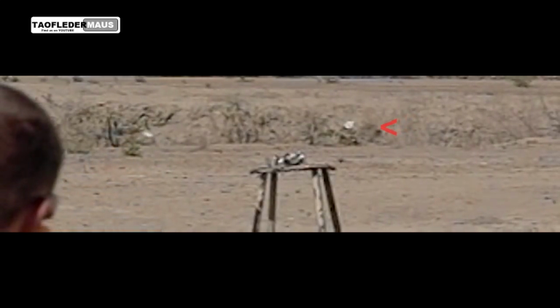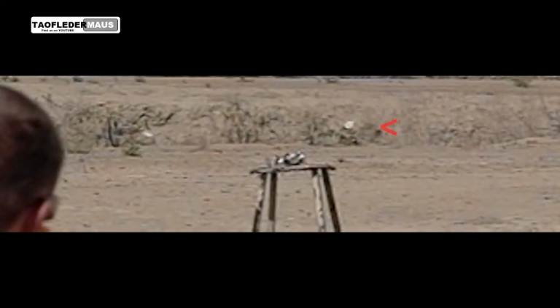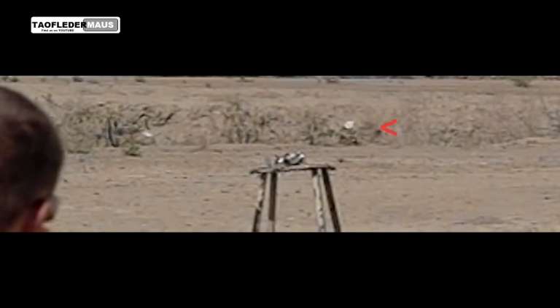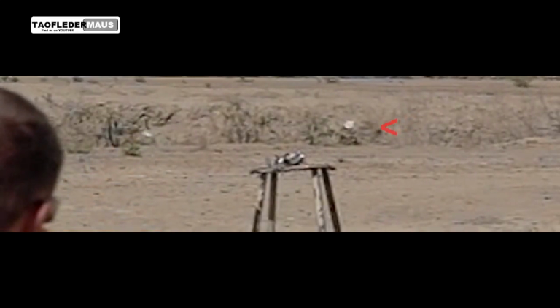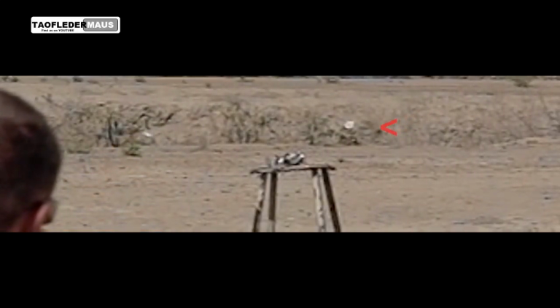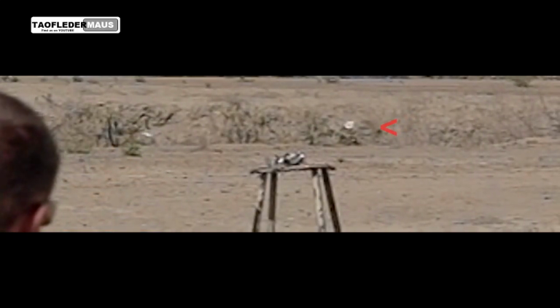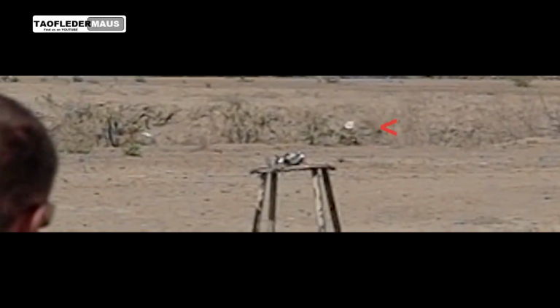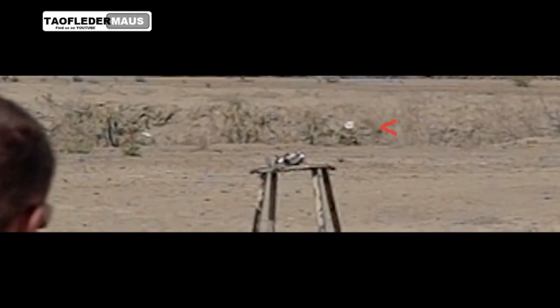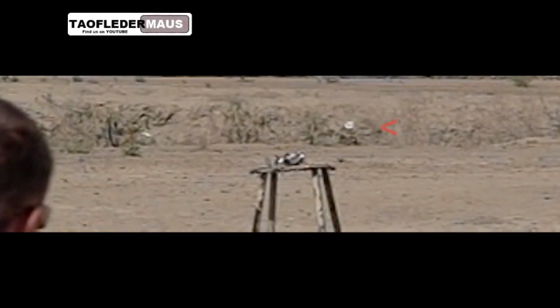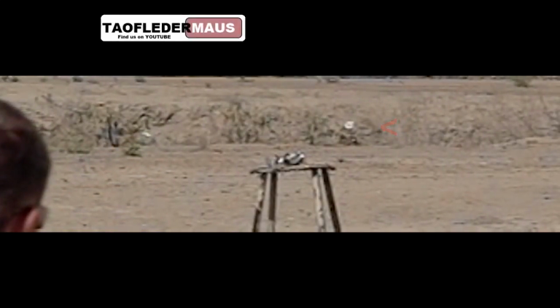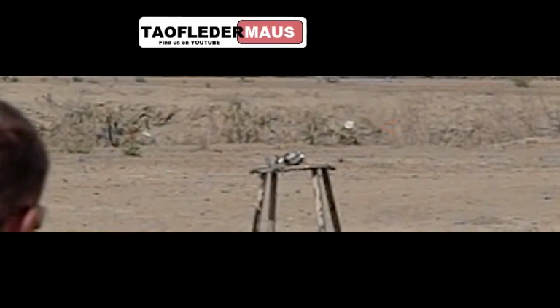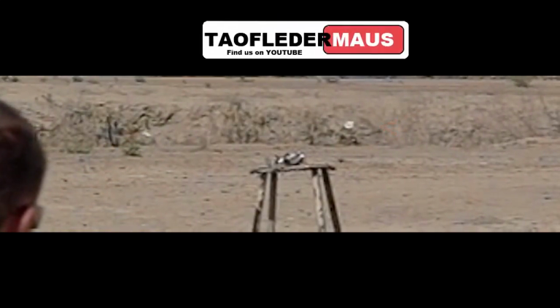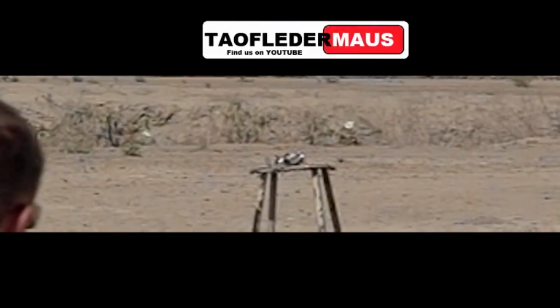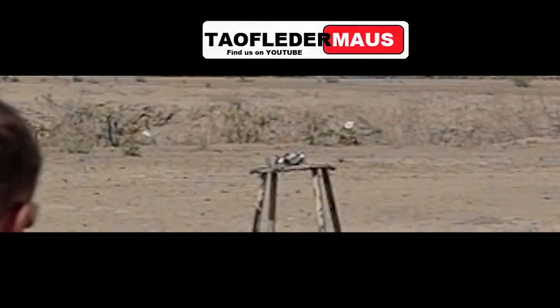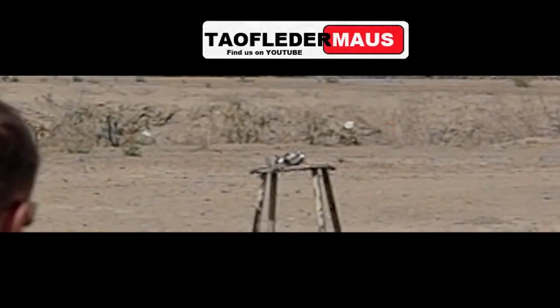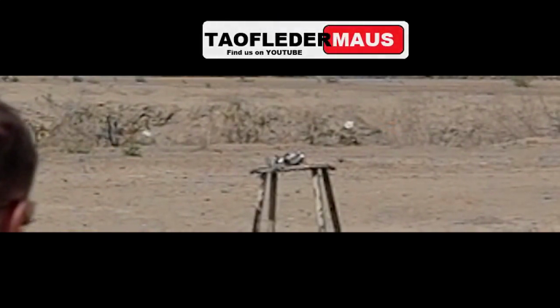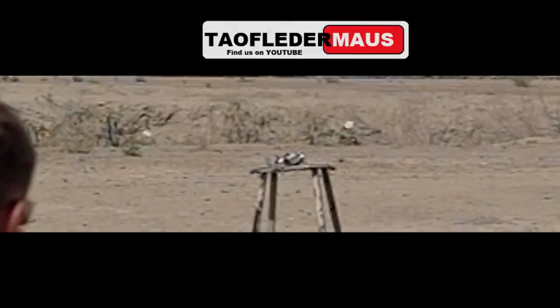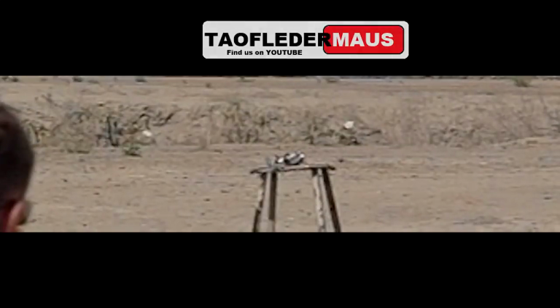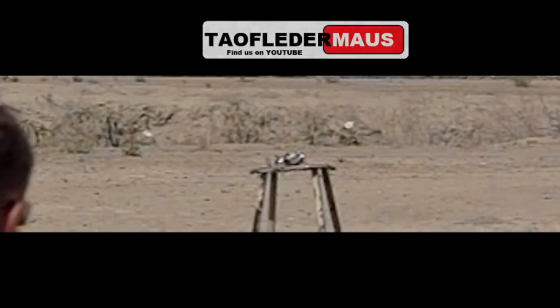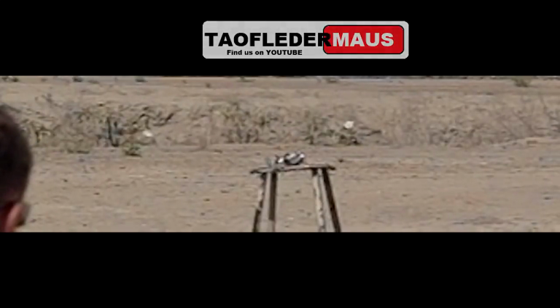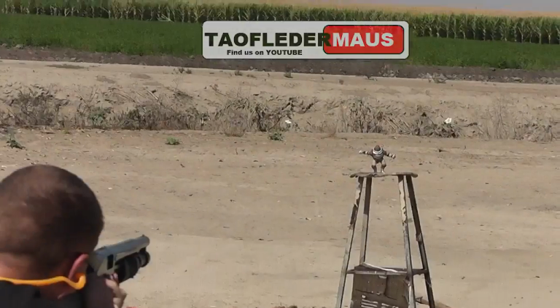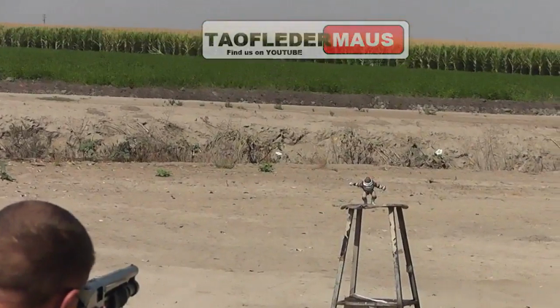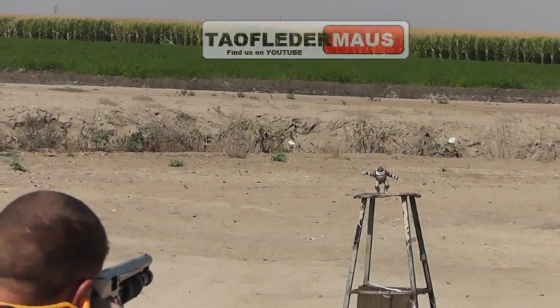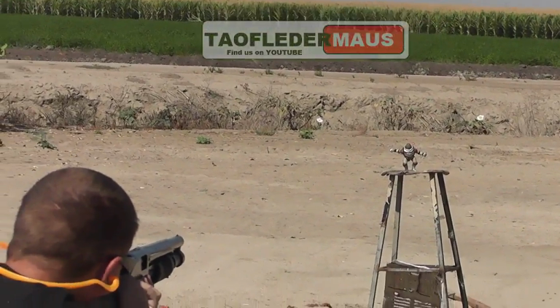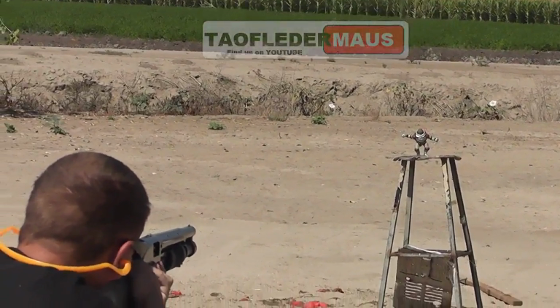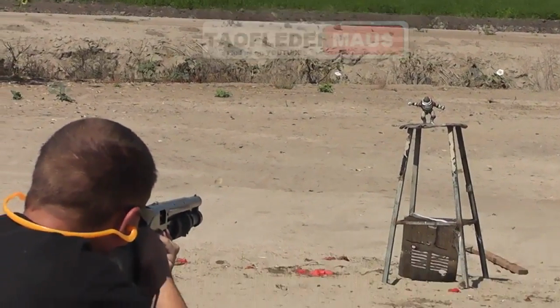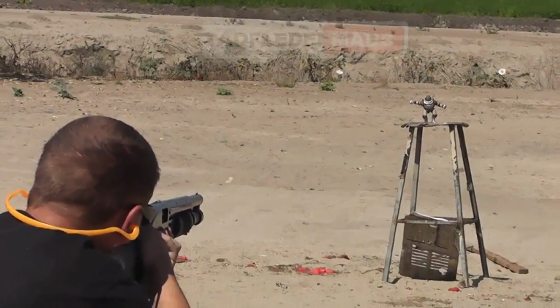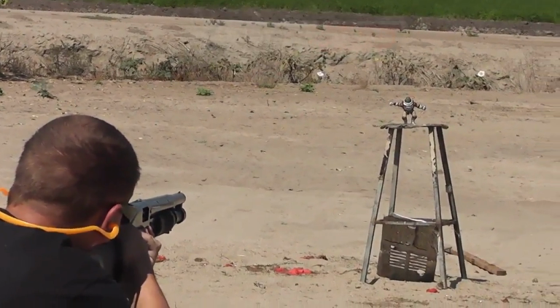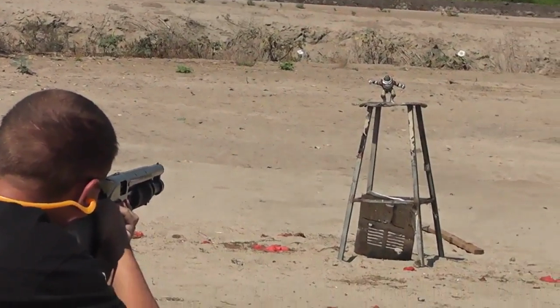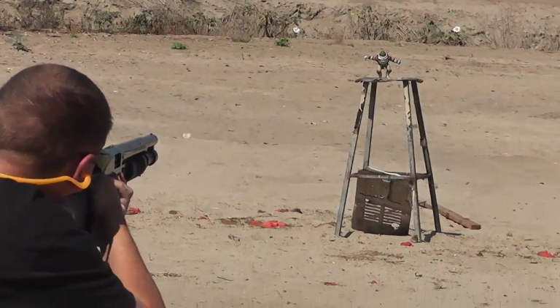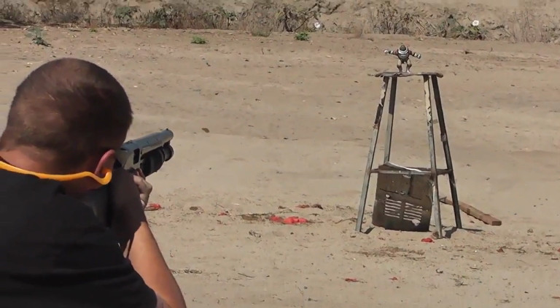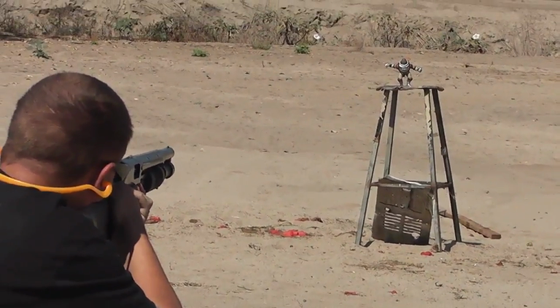We'd never be able to see that with just an HD camera. I hope you enjoyed this.